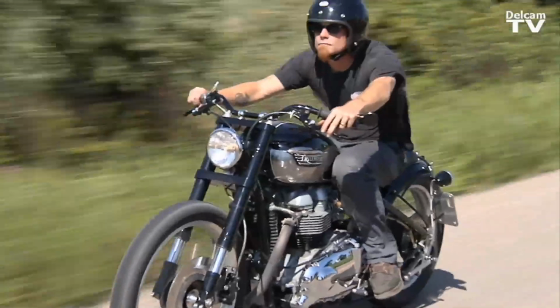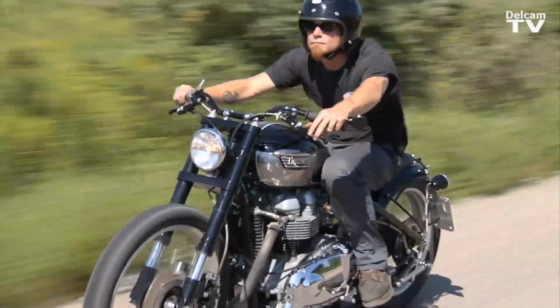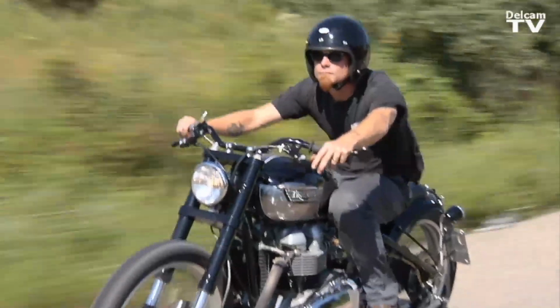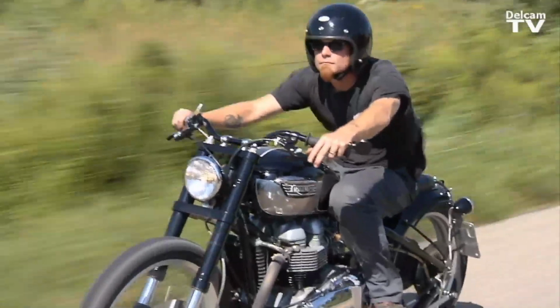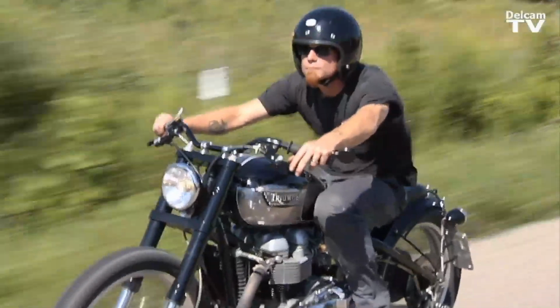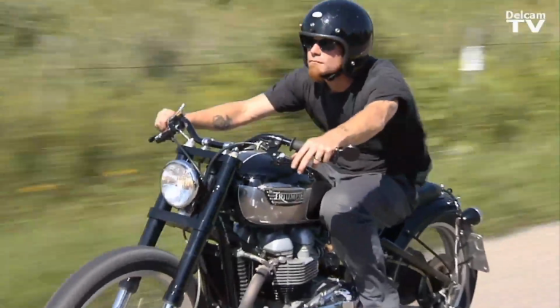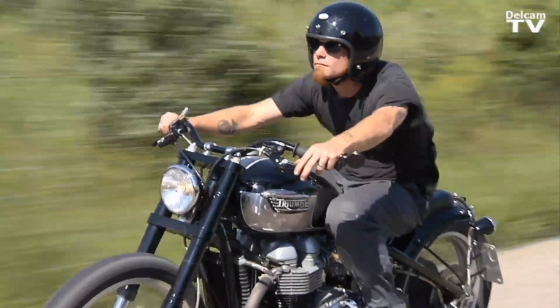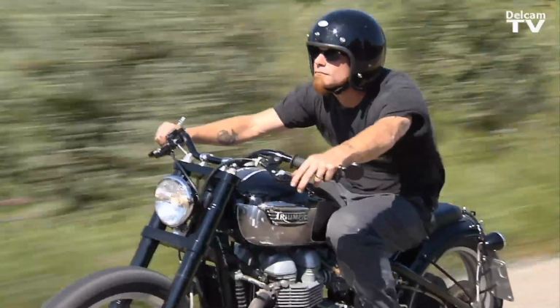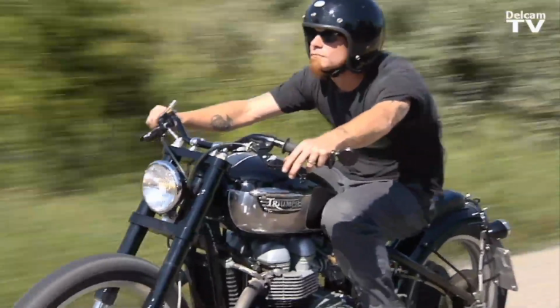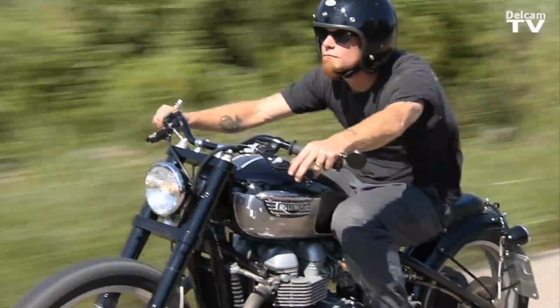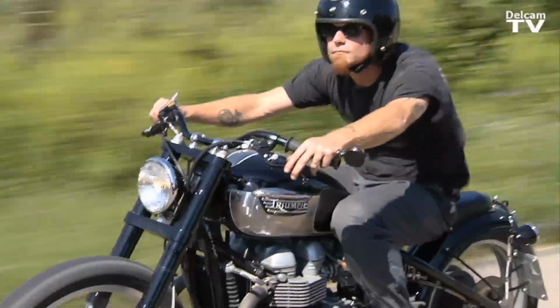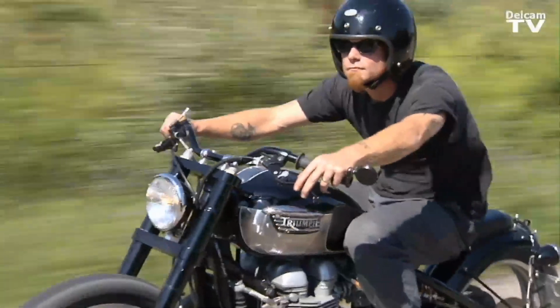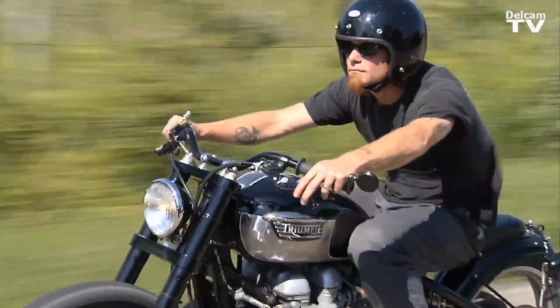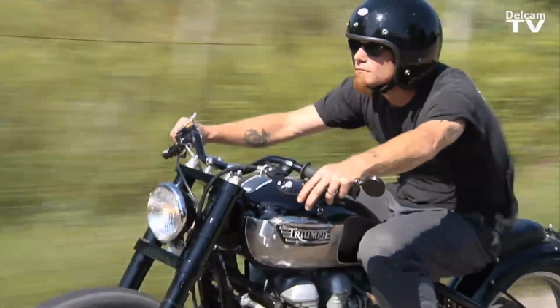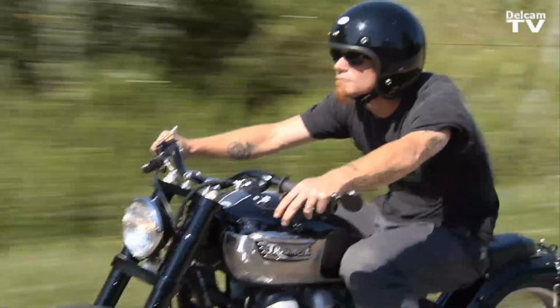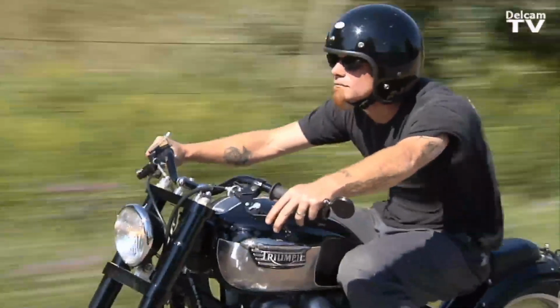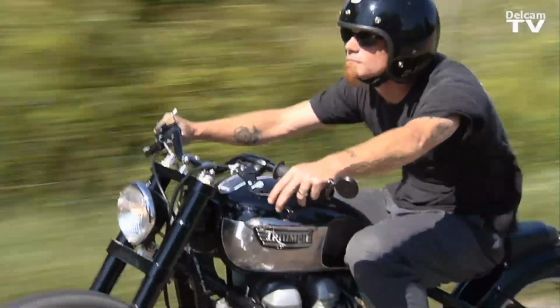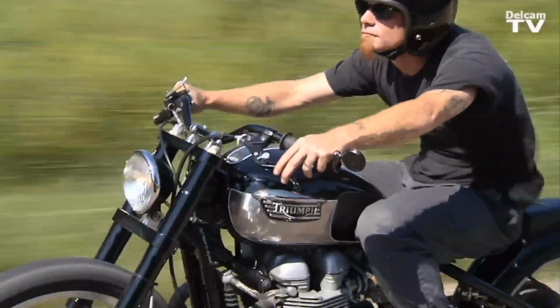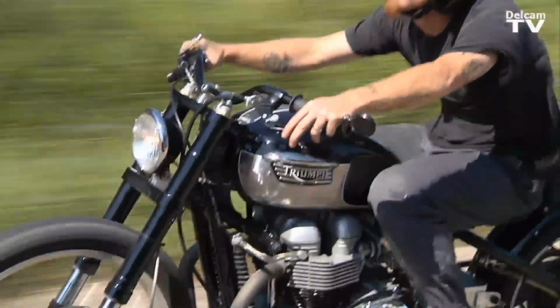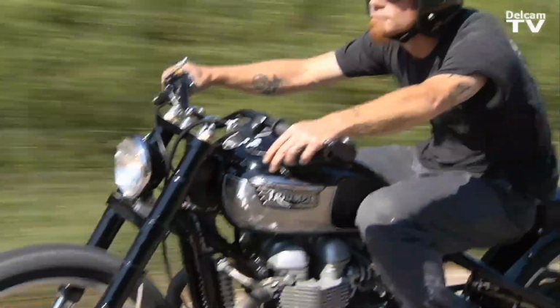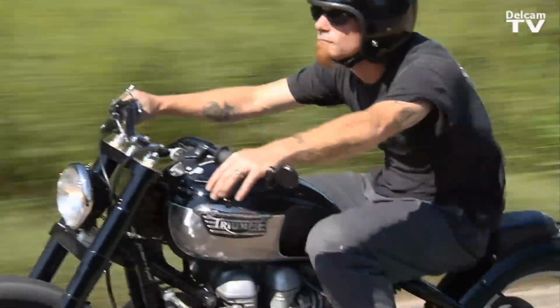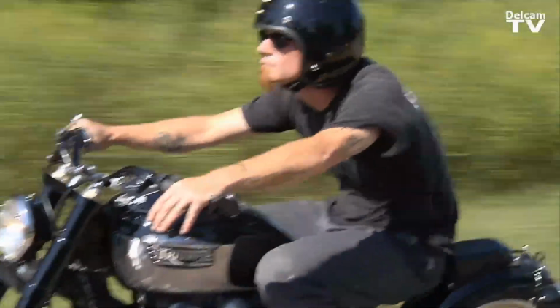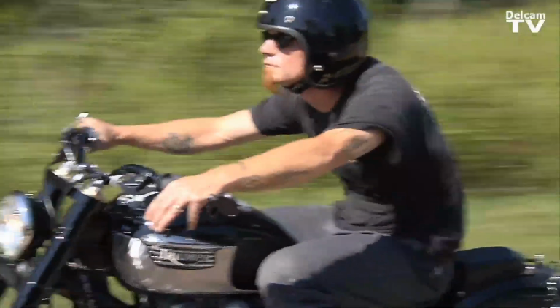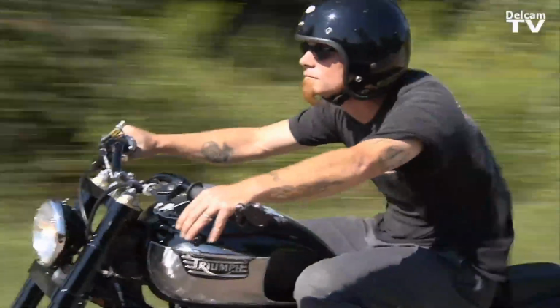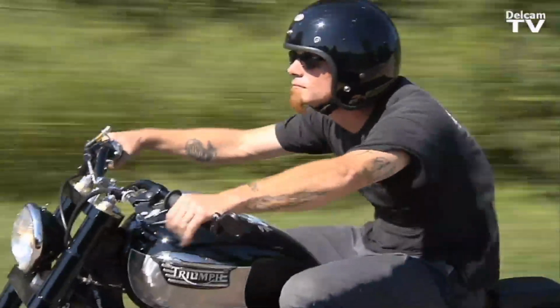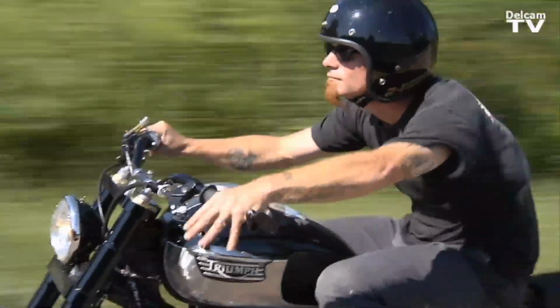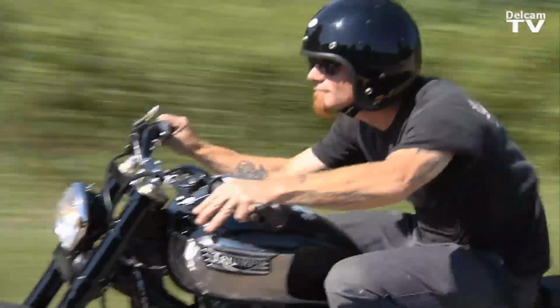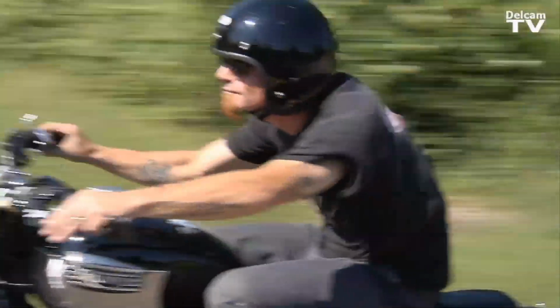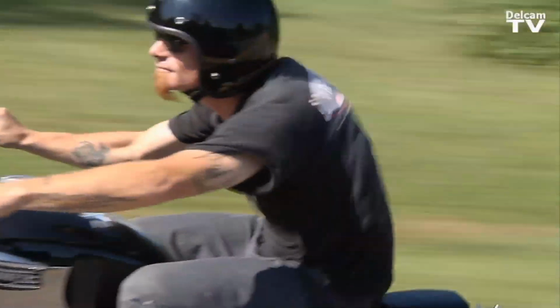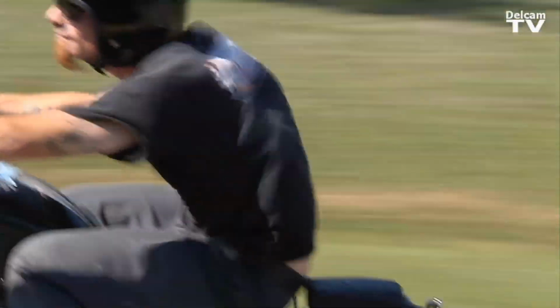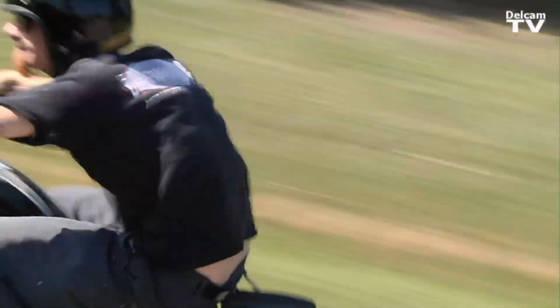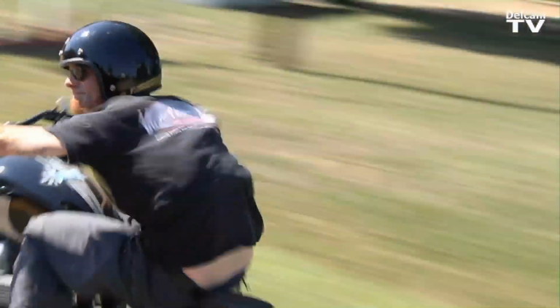FeatureCam has really allowed us to create things that otherwise were just kind of a dream floating in the air.